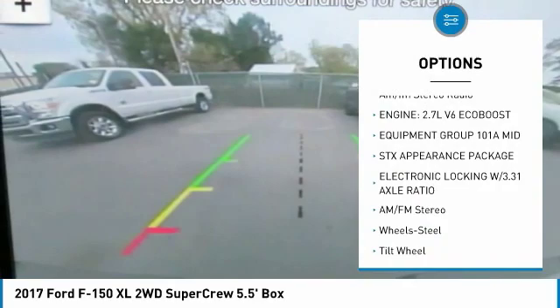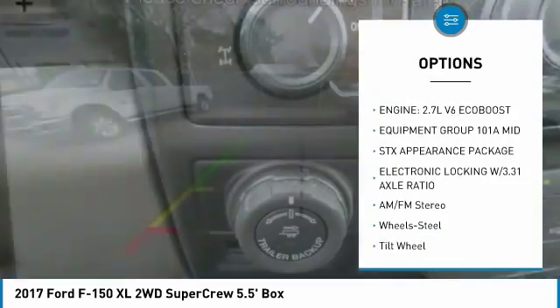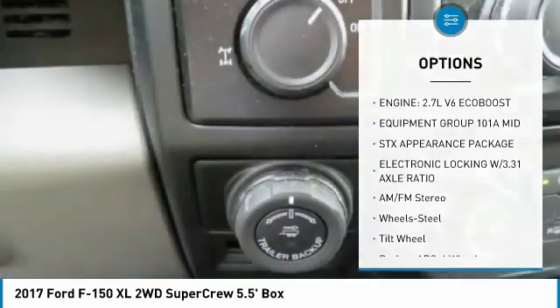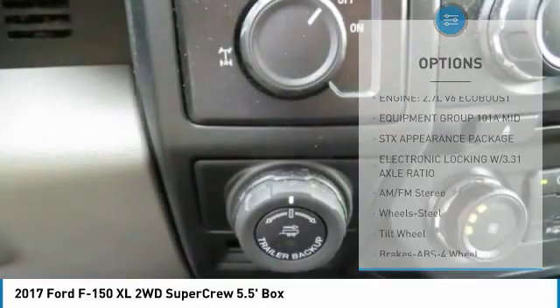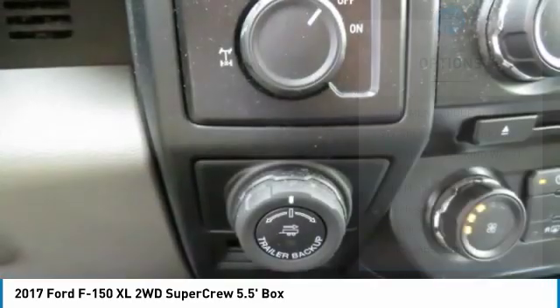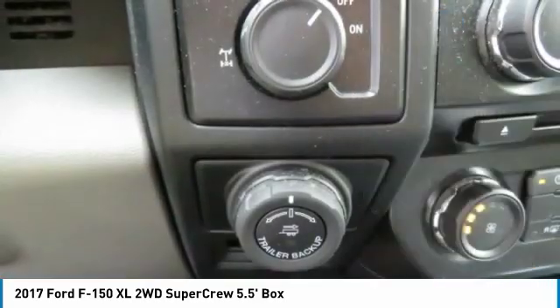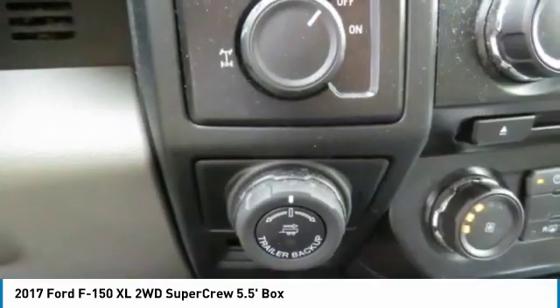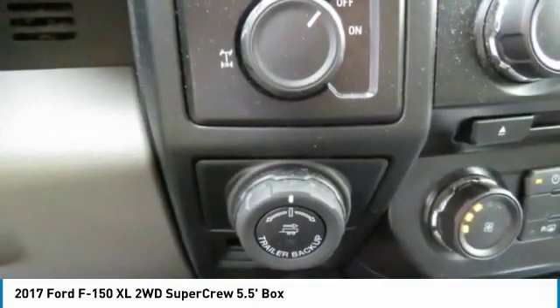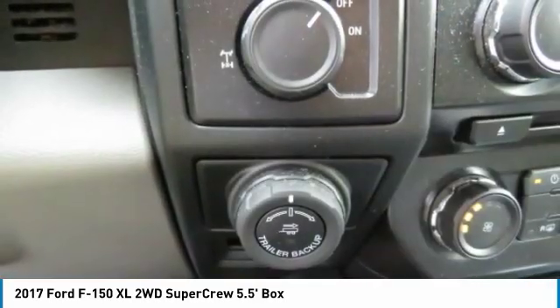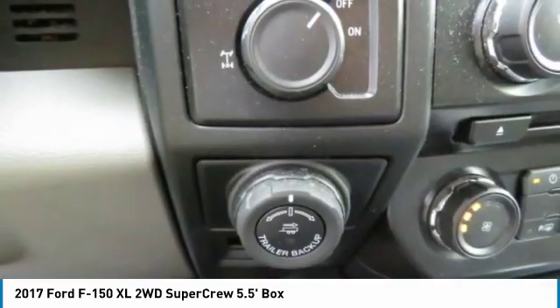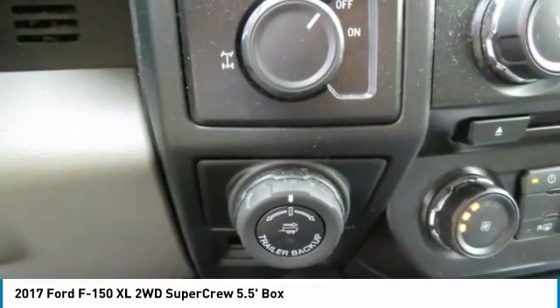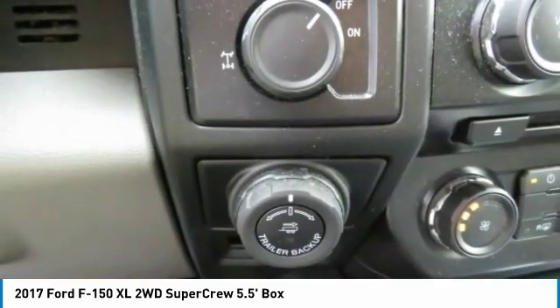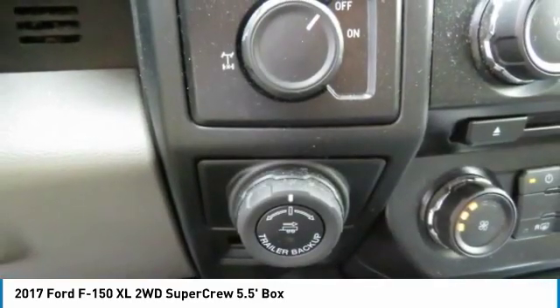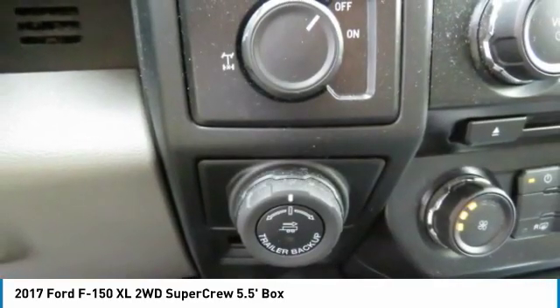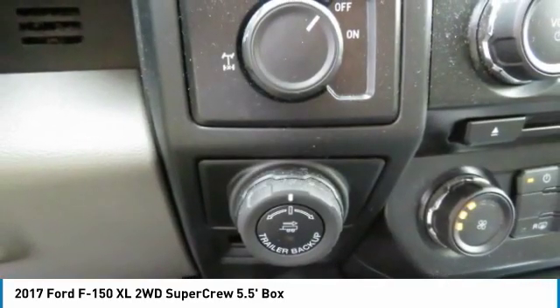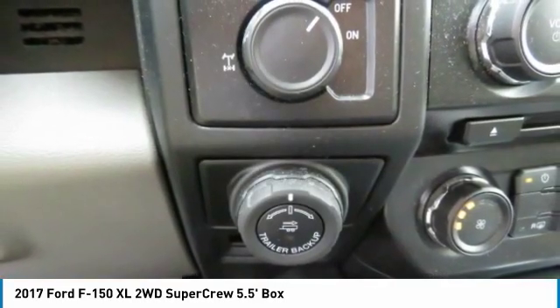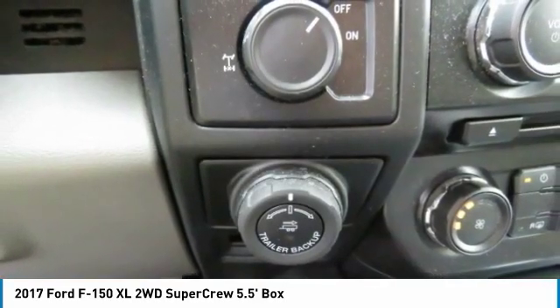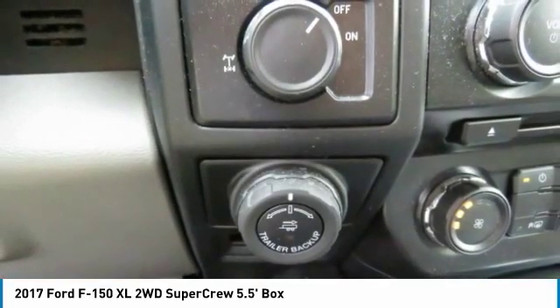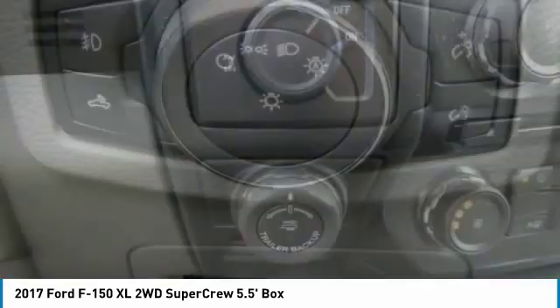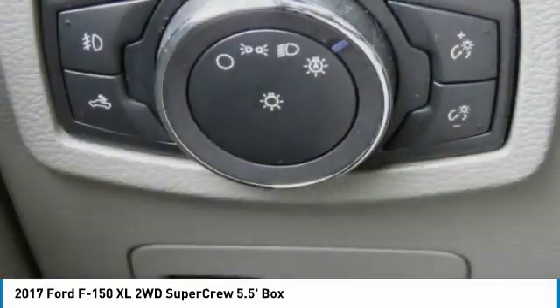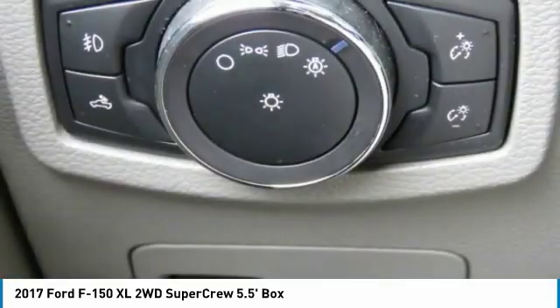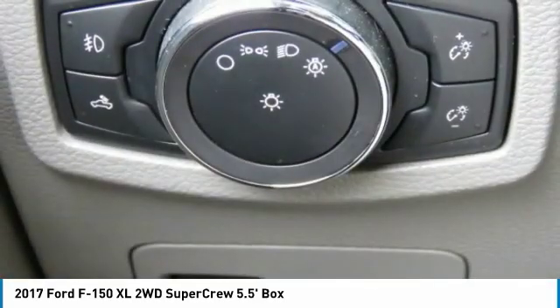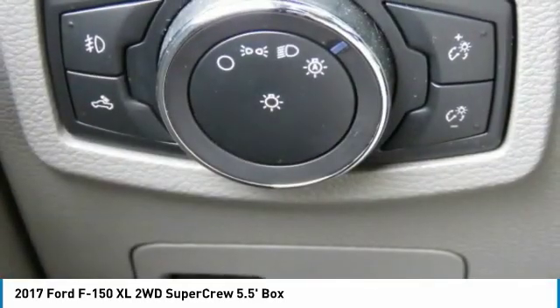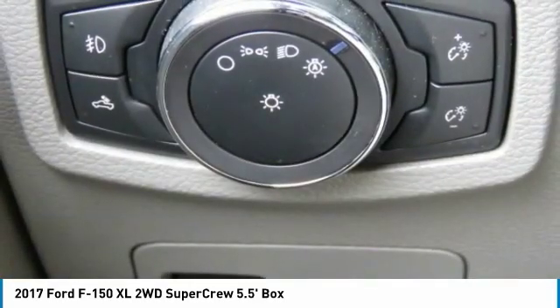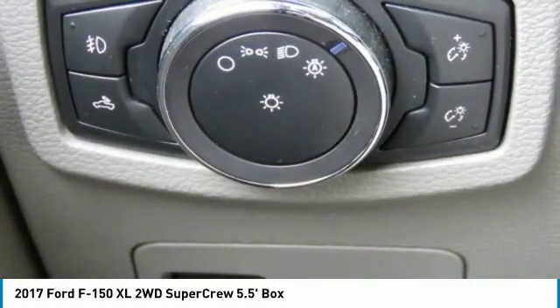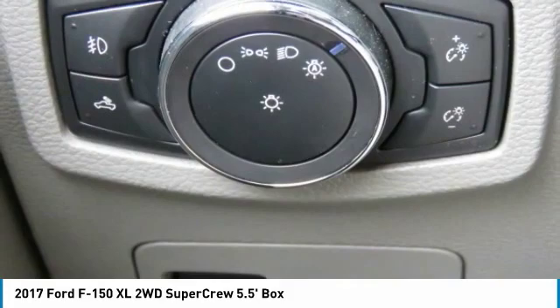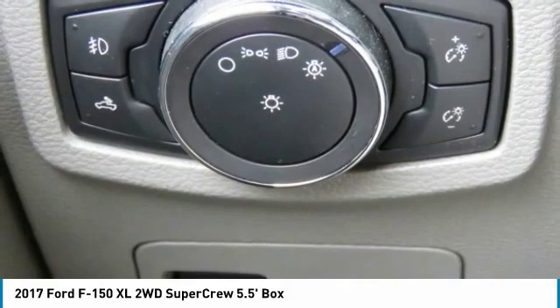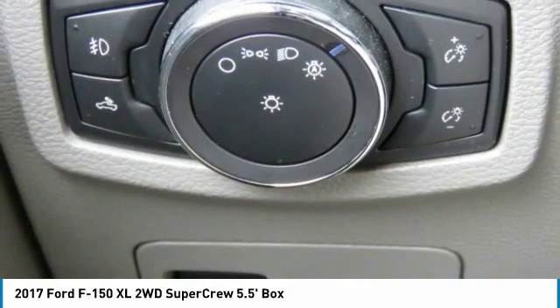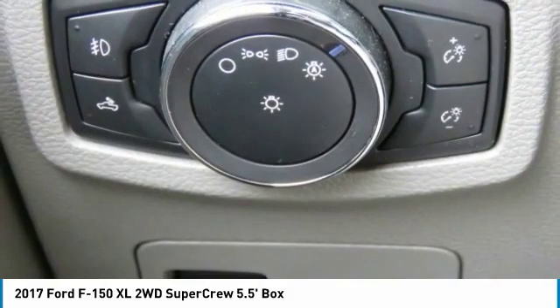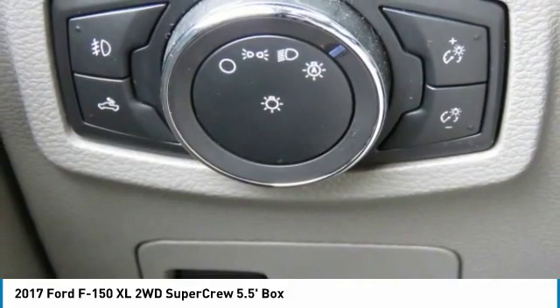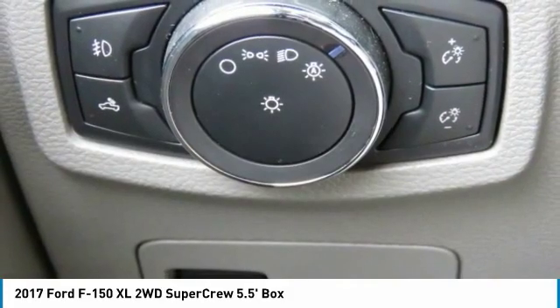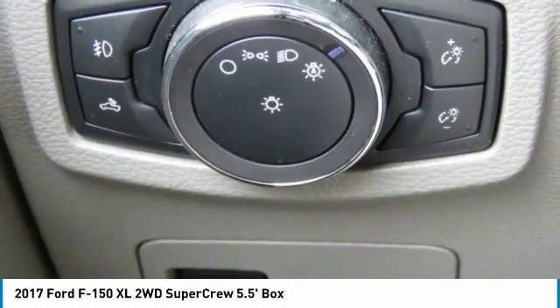Tilt steering wheel, cloth seats, wipers with variable speed intermittent, and AM FM stereo radio.